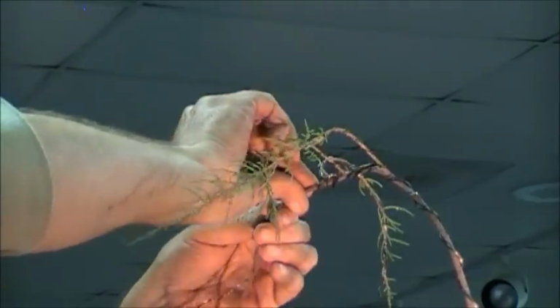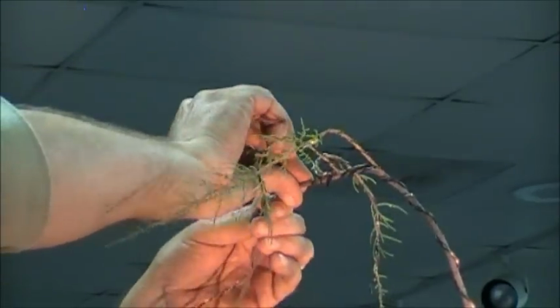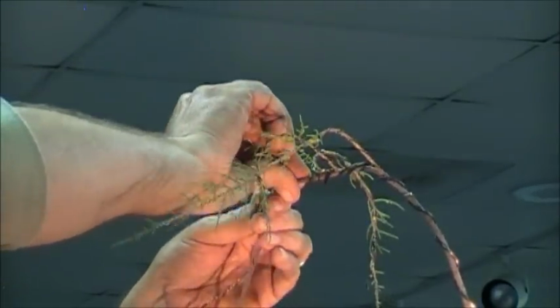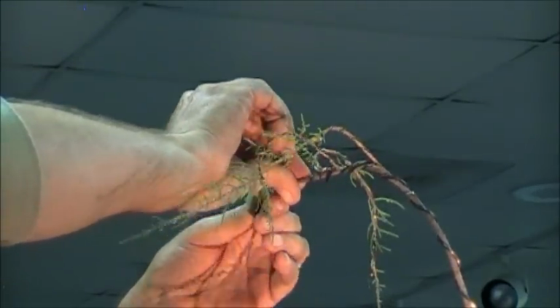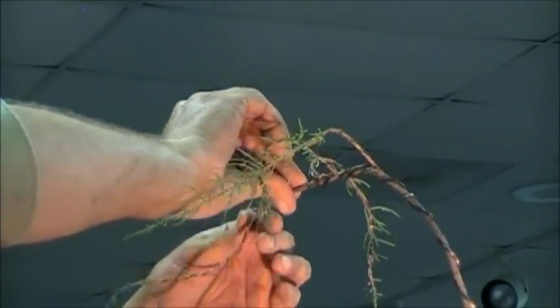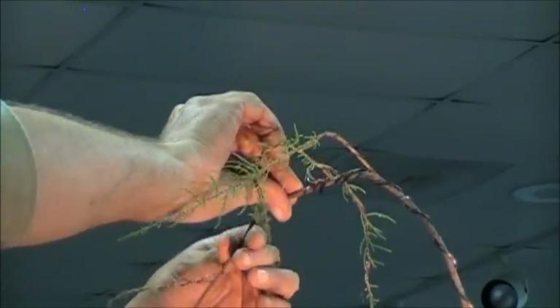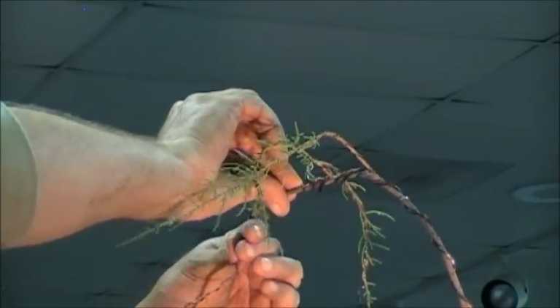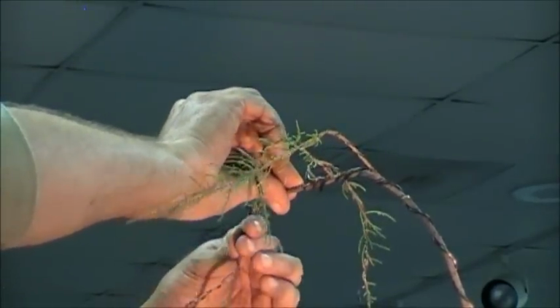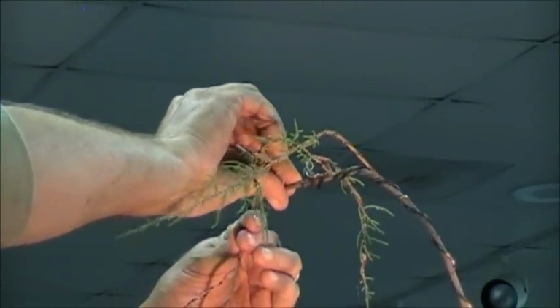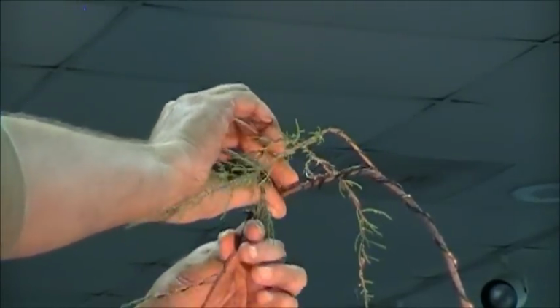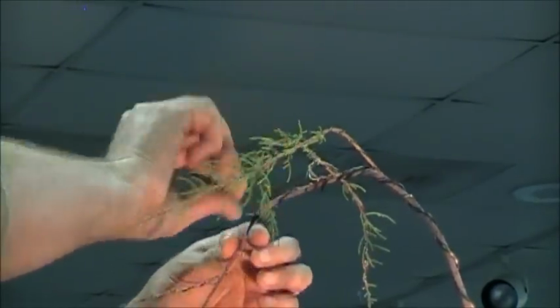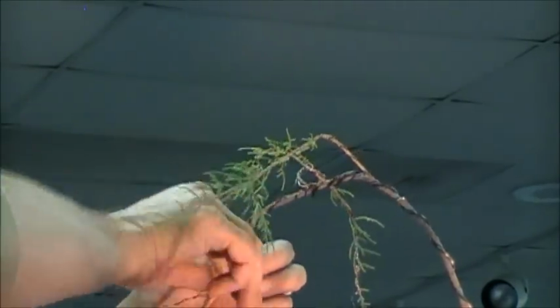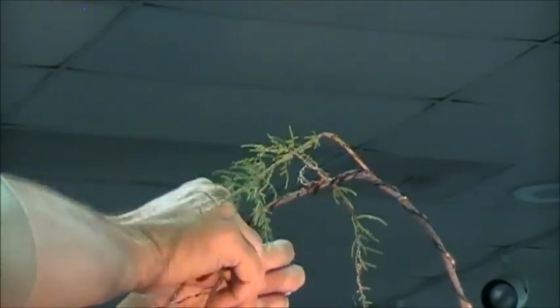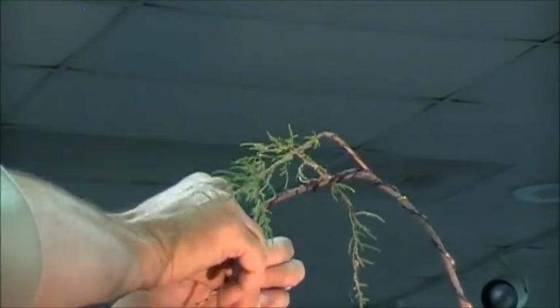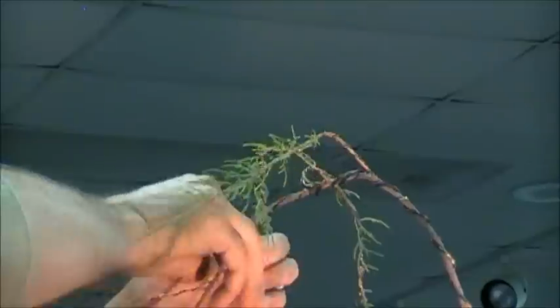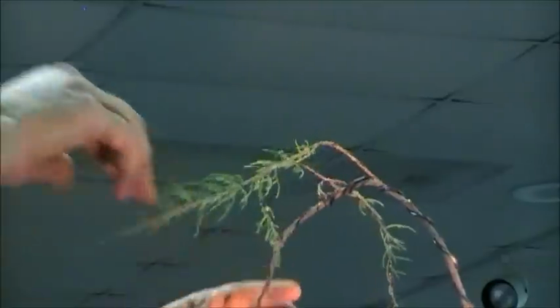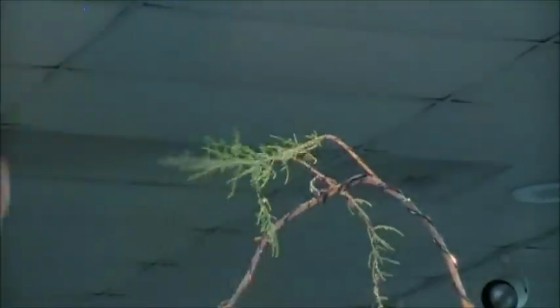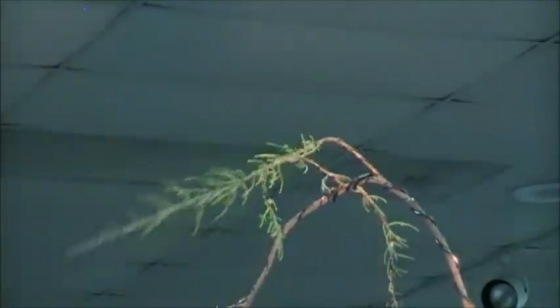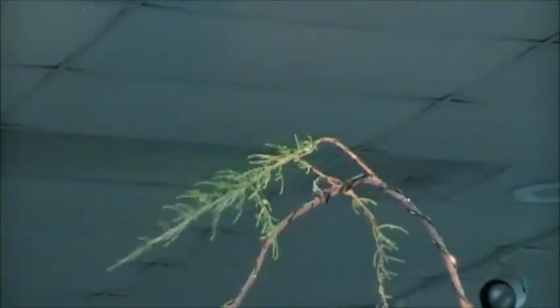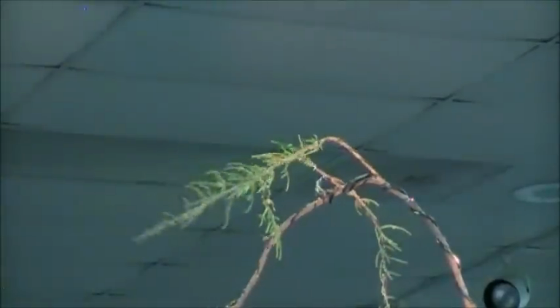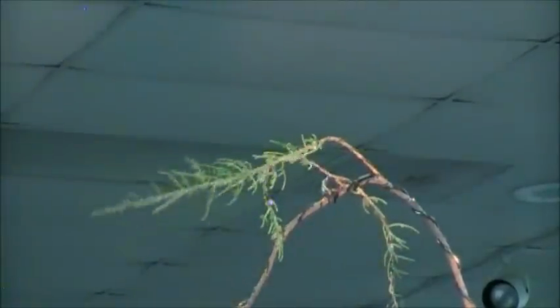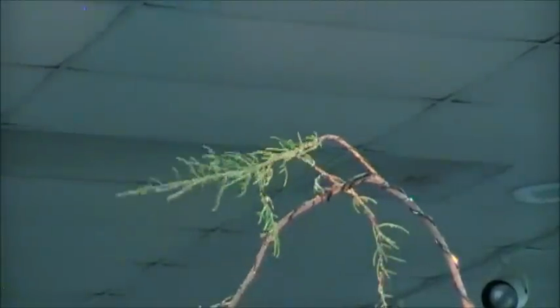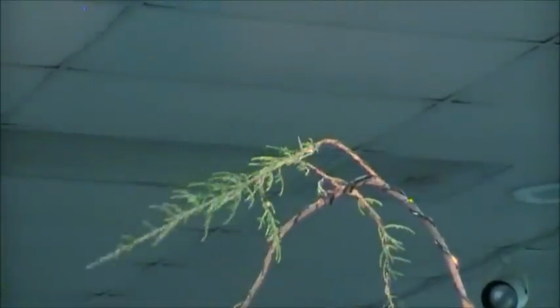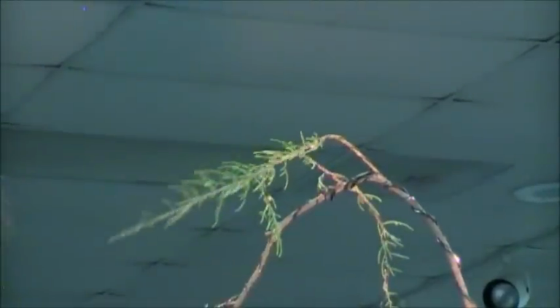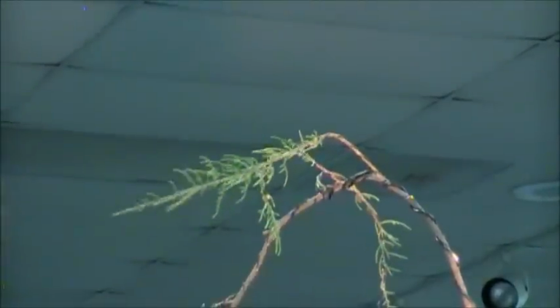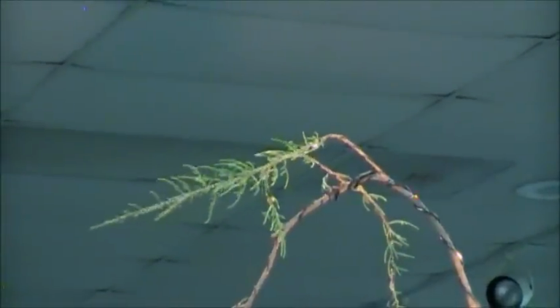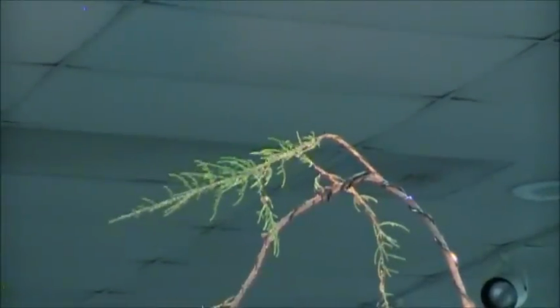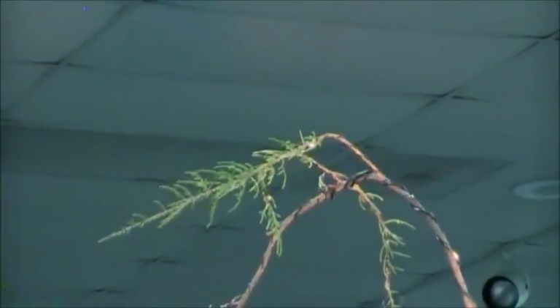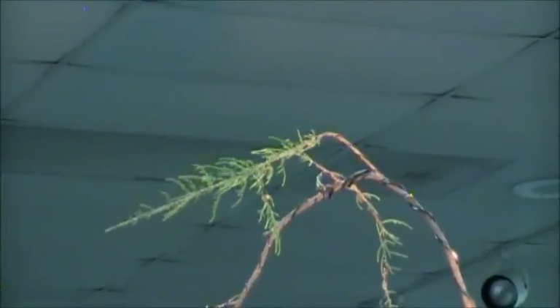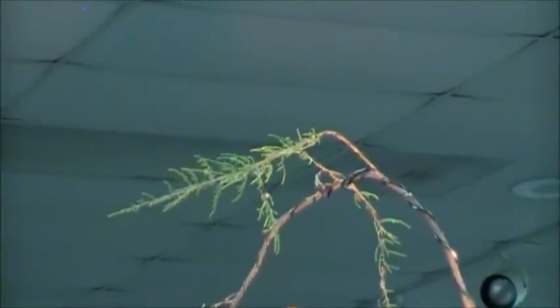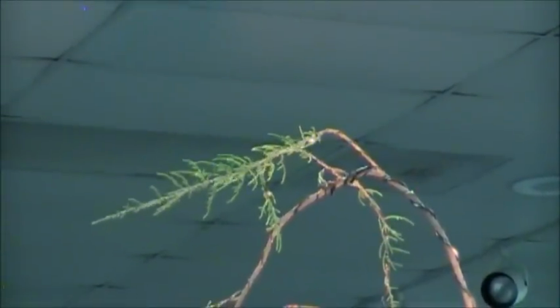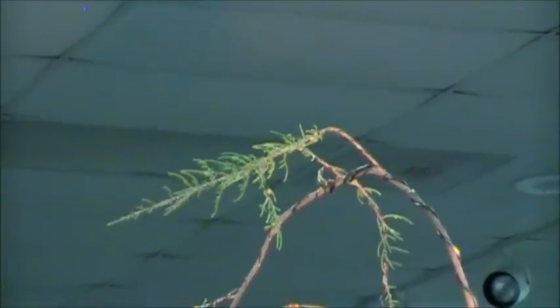Just like when you trim one of these, it's amazing the amount of stuff that comes off of these little trees.